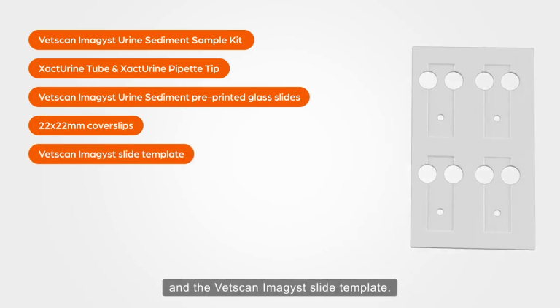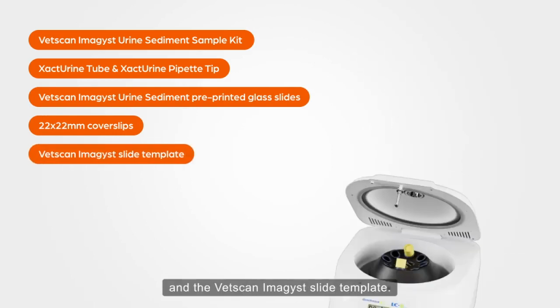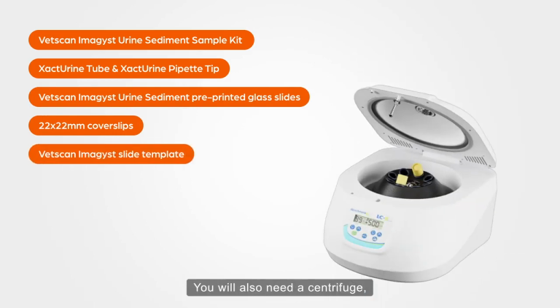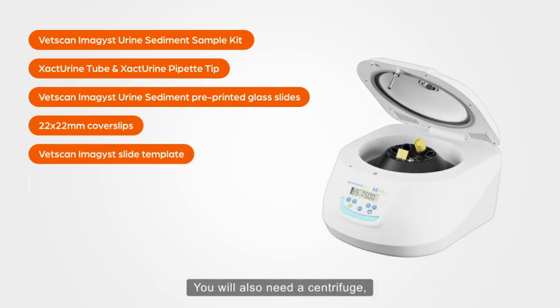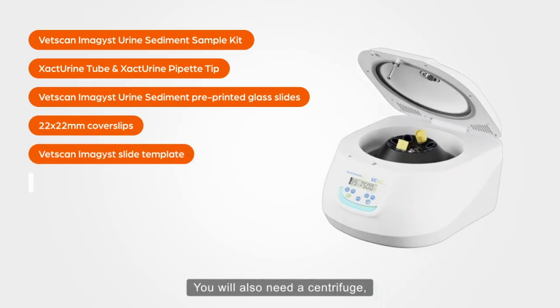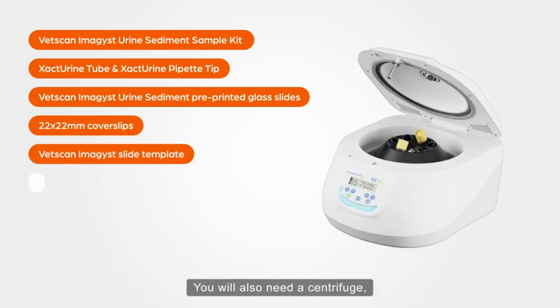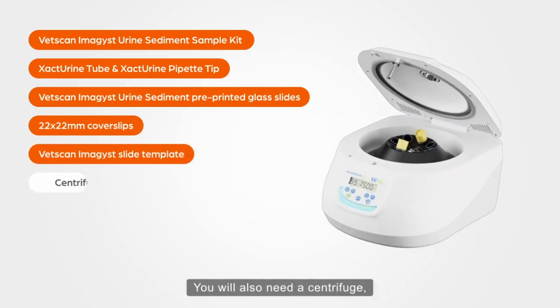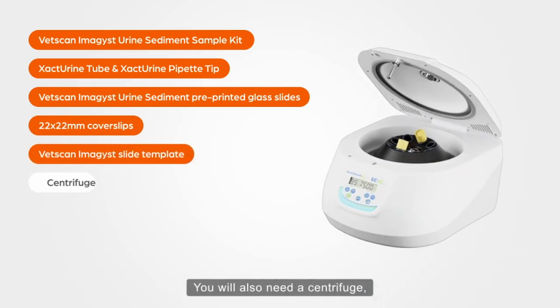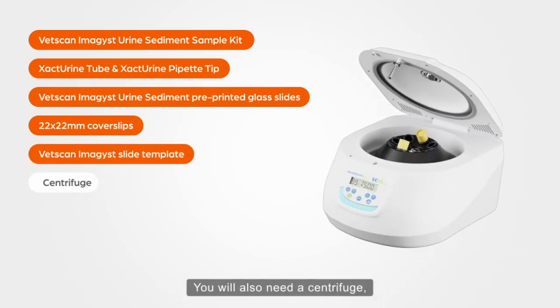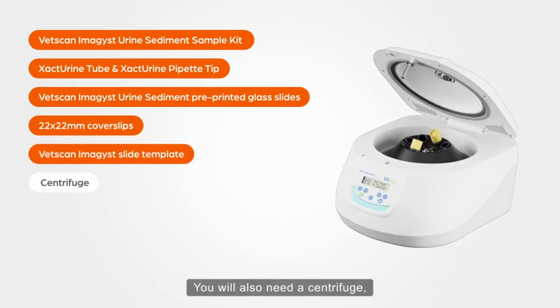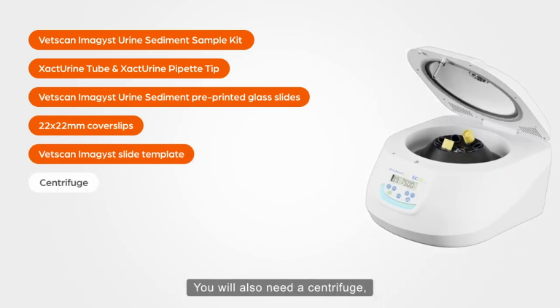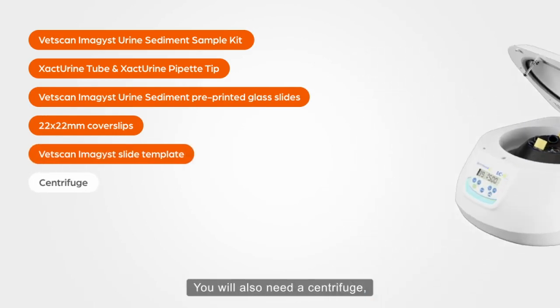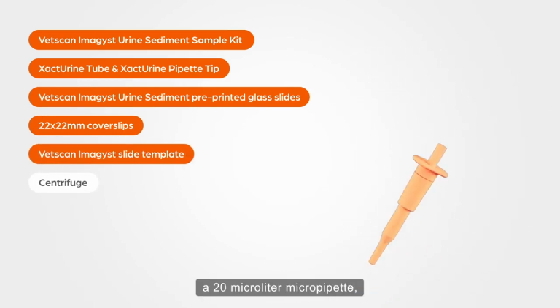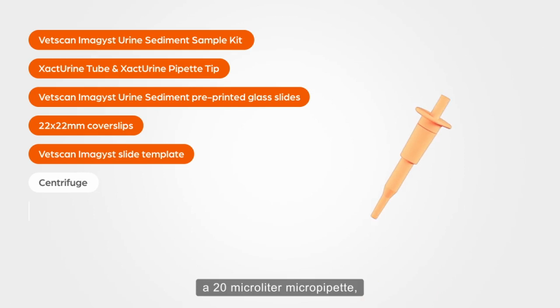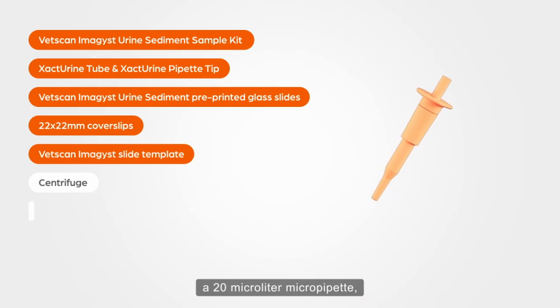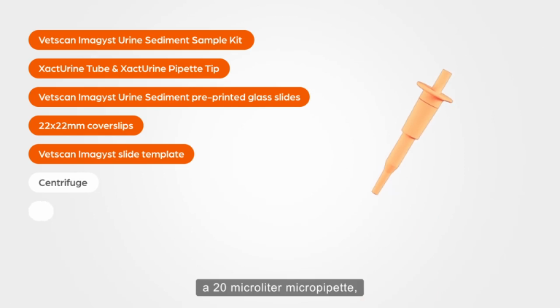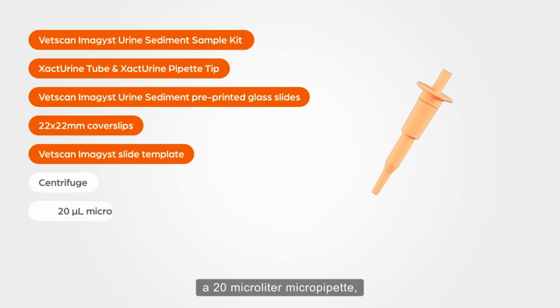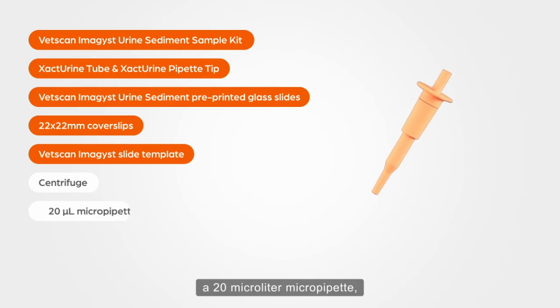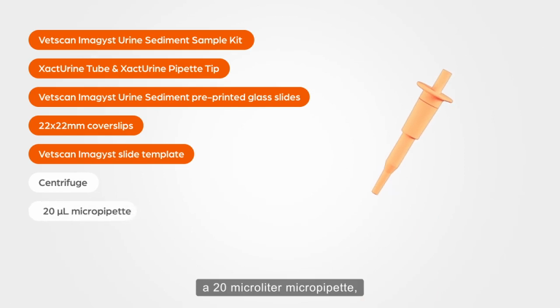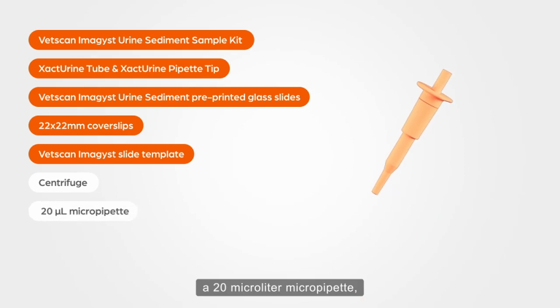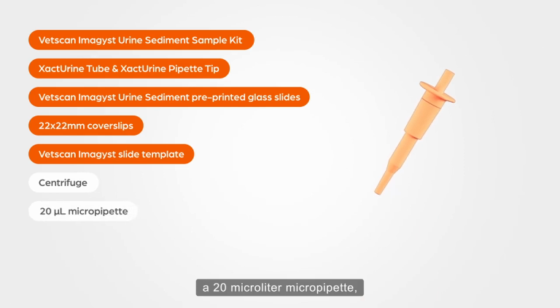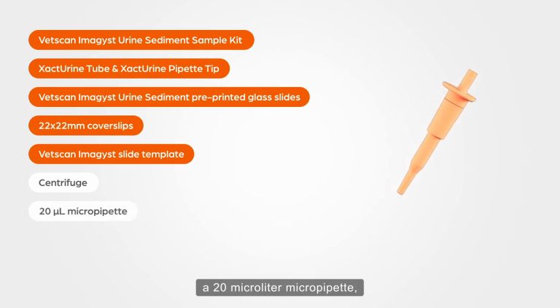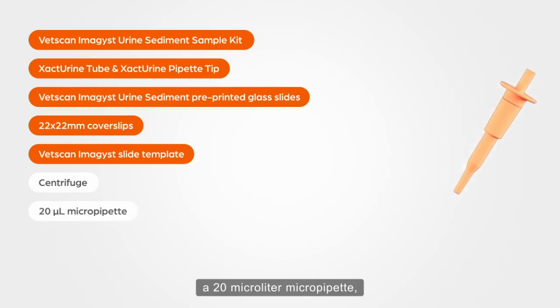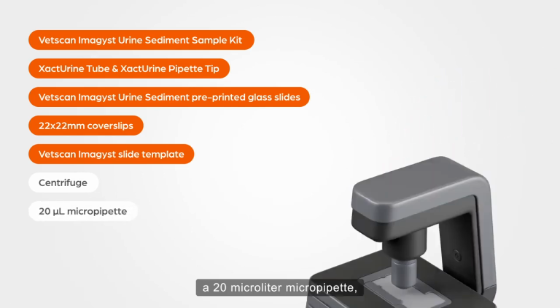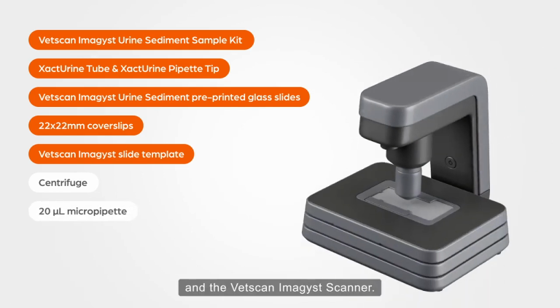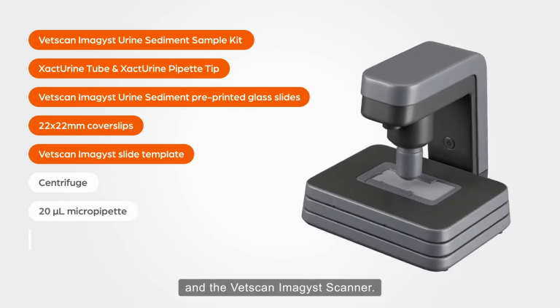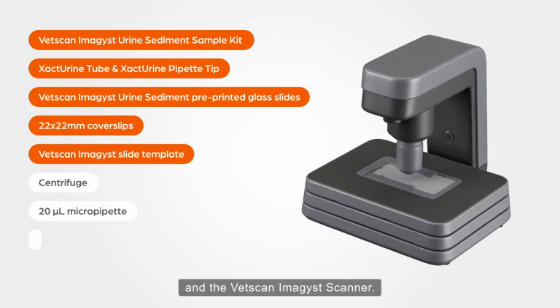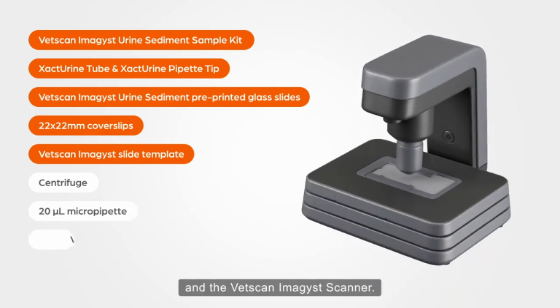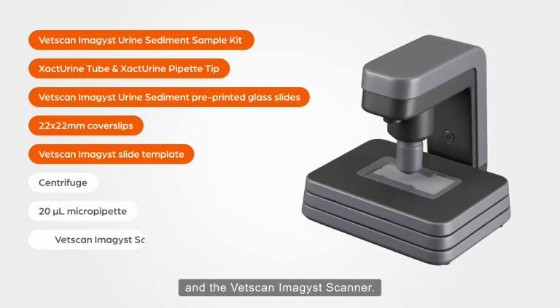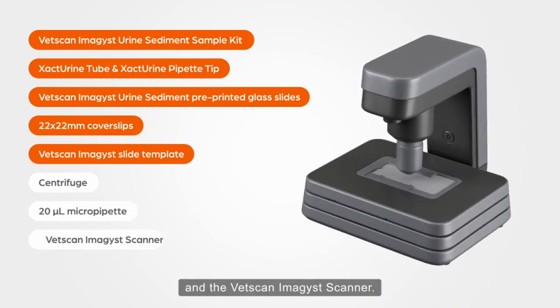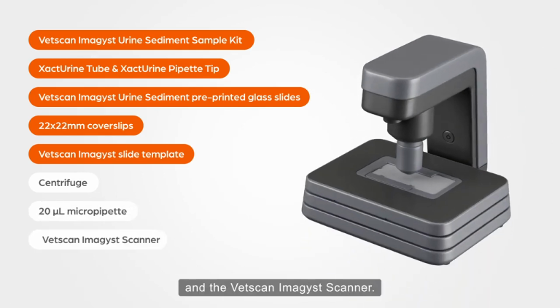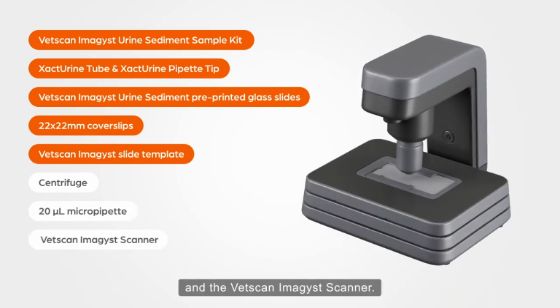You will also need a centrifuge, a 20 µL micropipette, and the VetScan Imagist scanner.